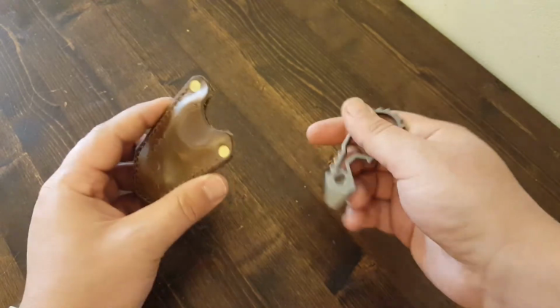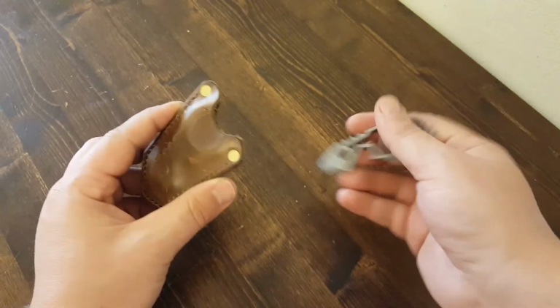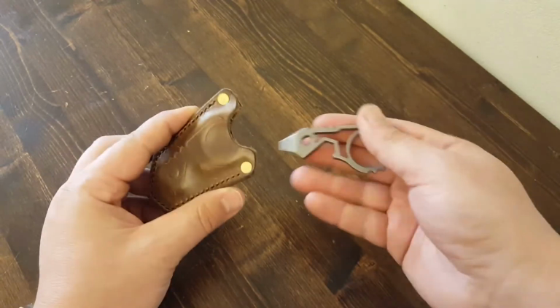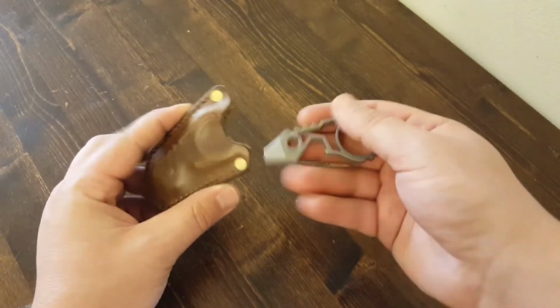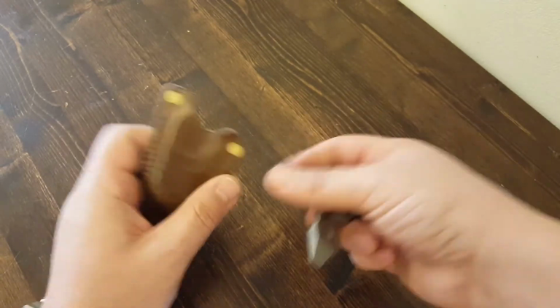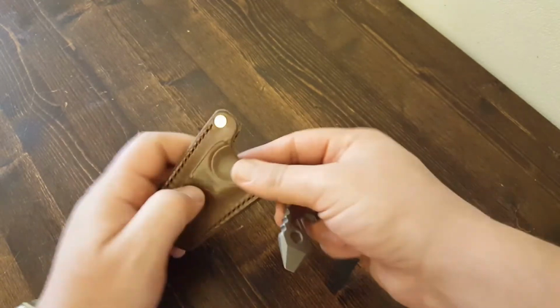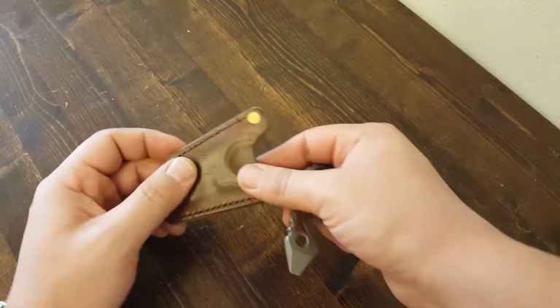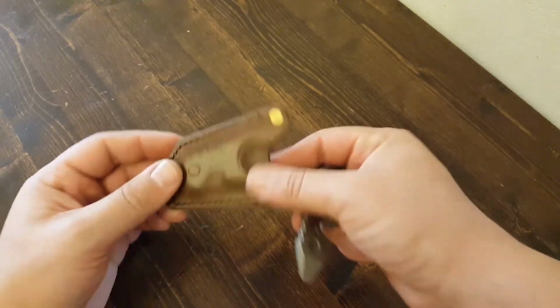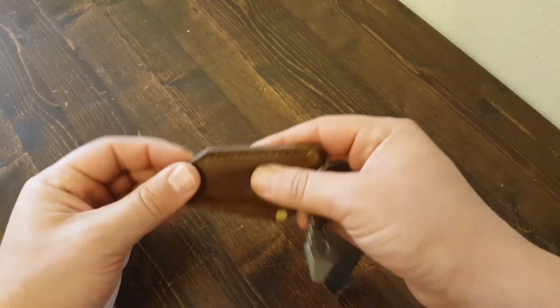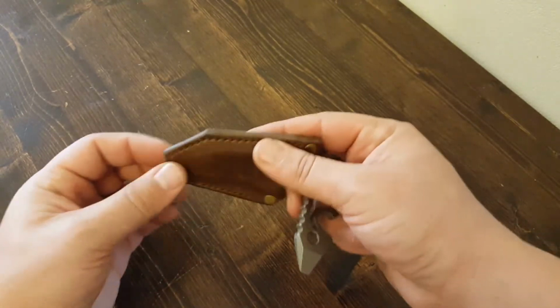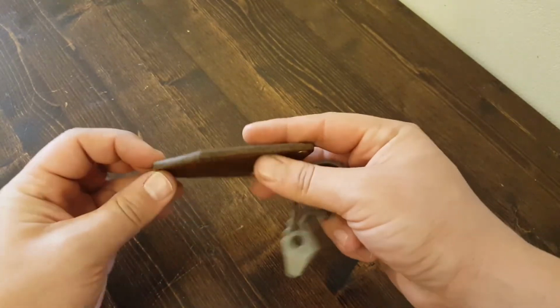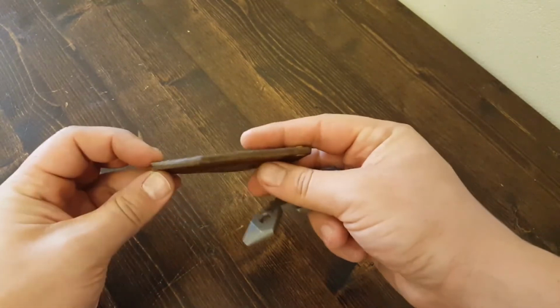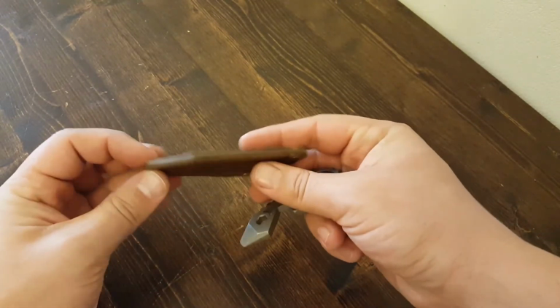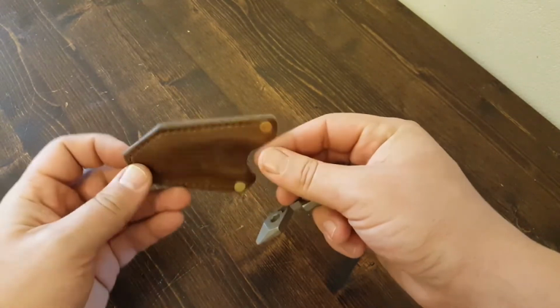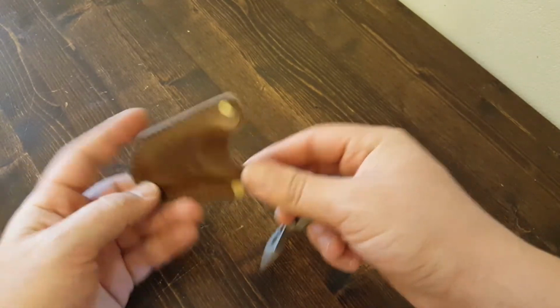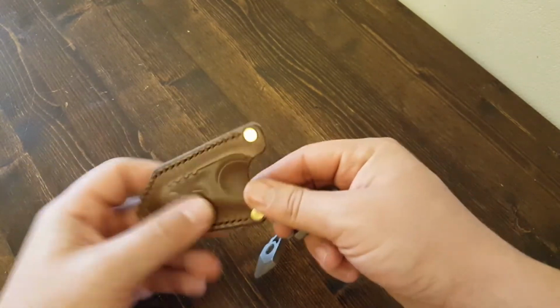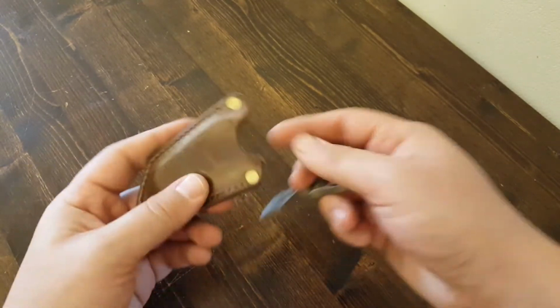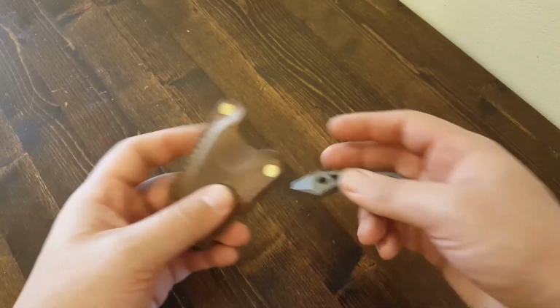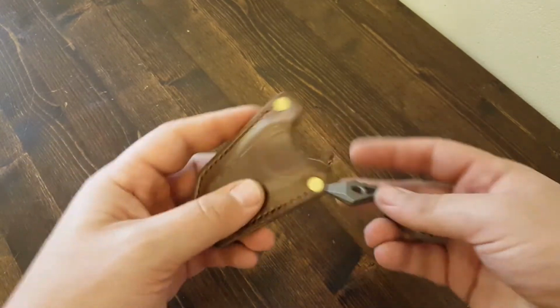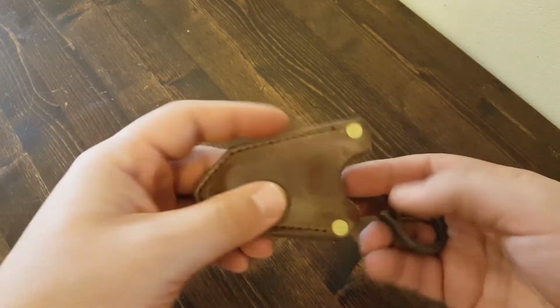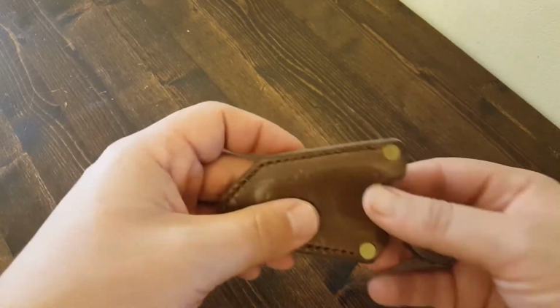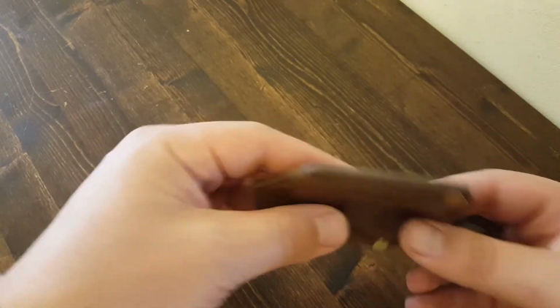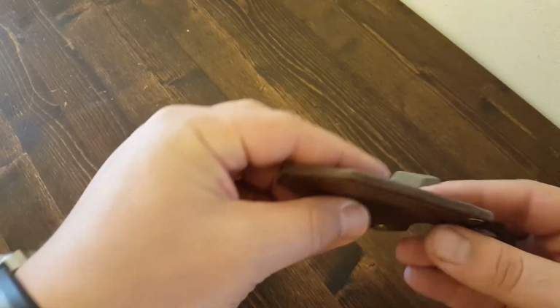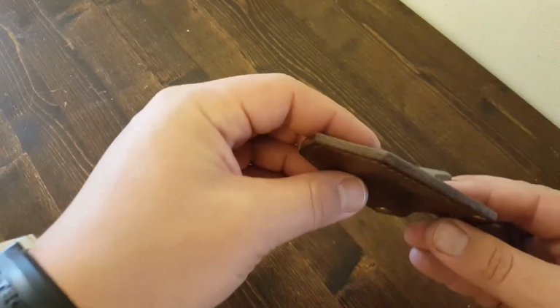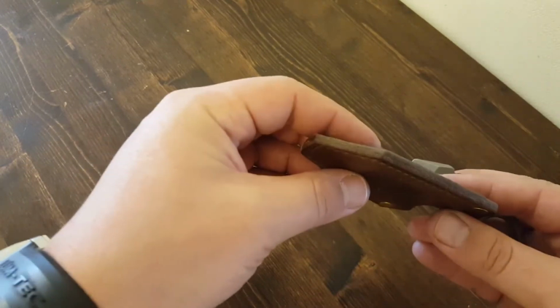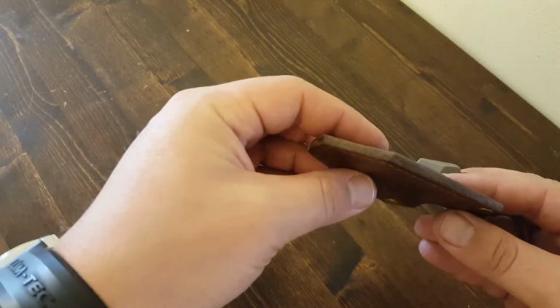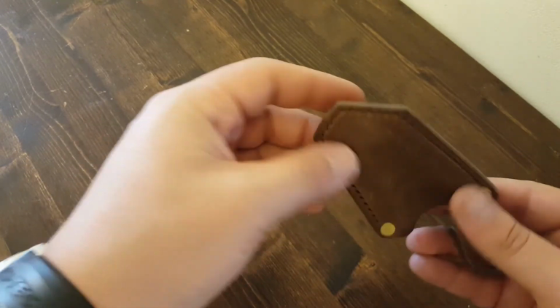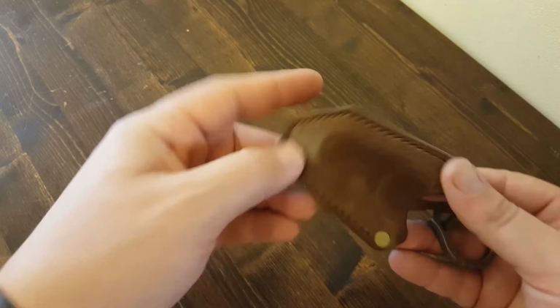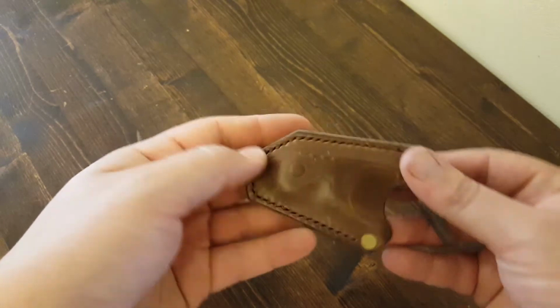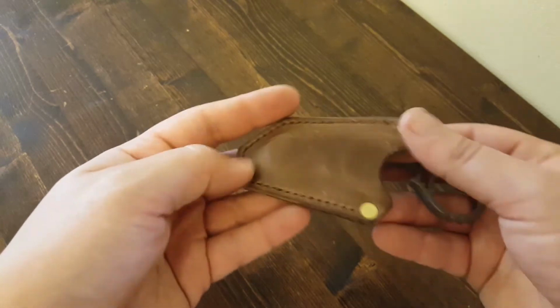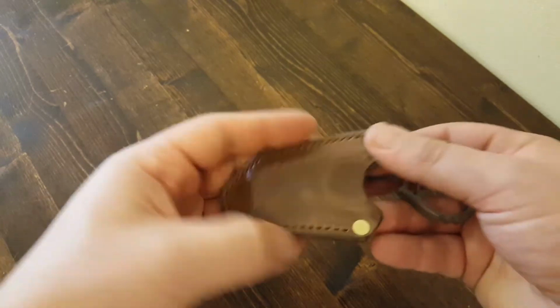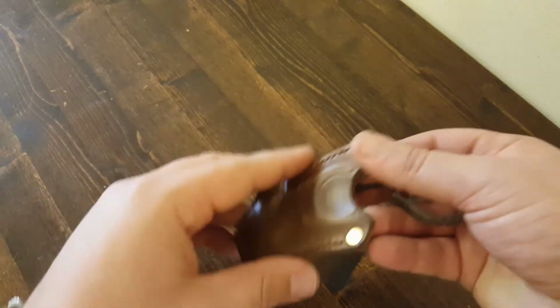He didn't do all of them that way. There's a single line of stitching with a couple rivets, and really nice burnished edges.